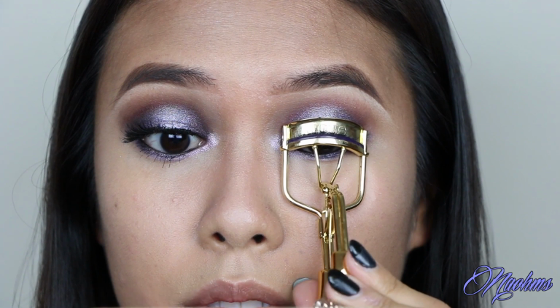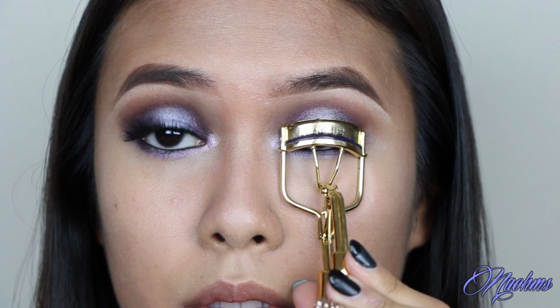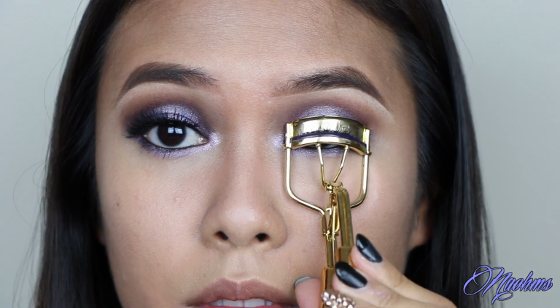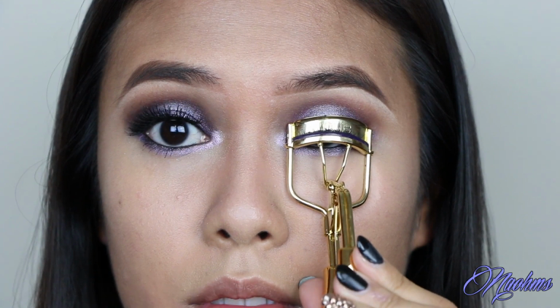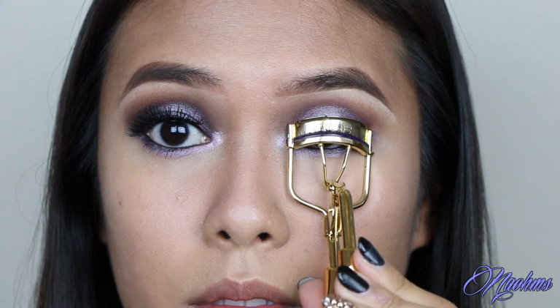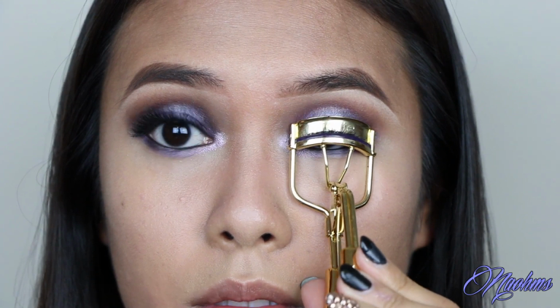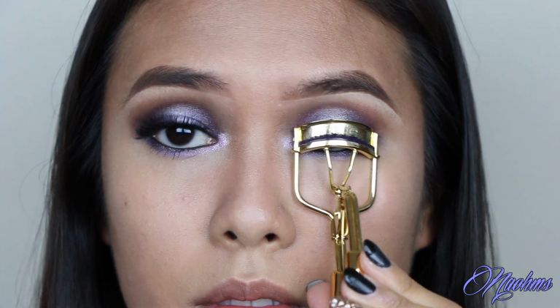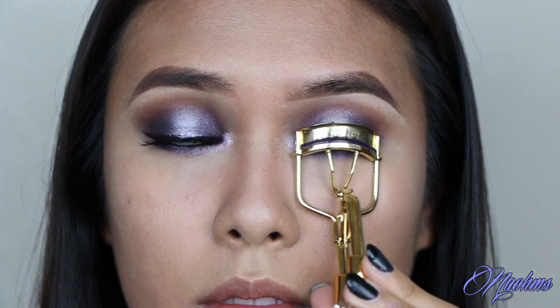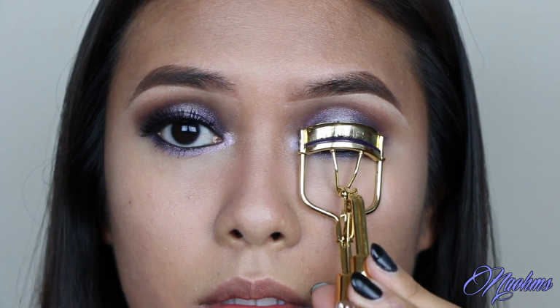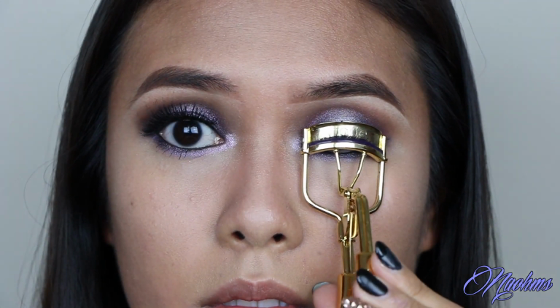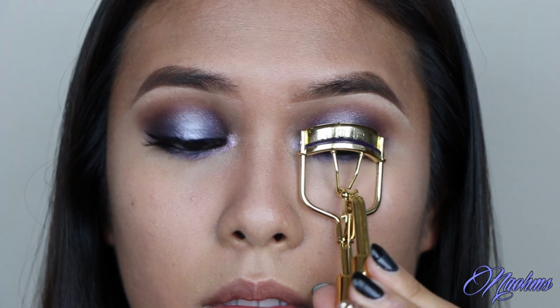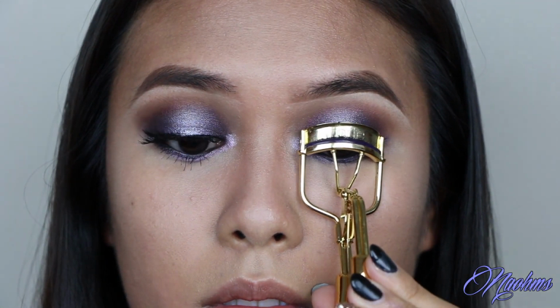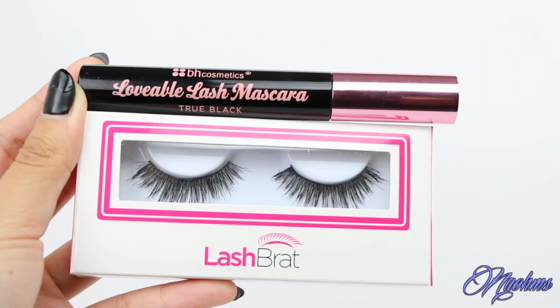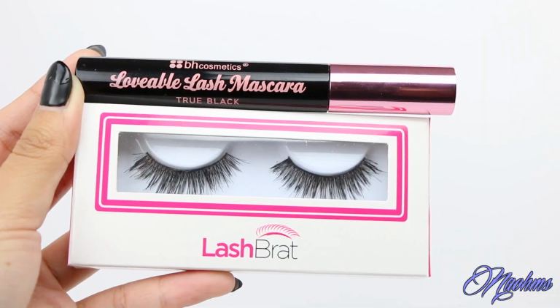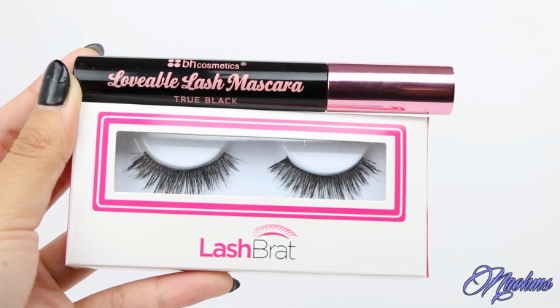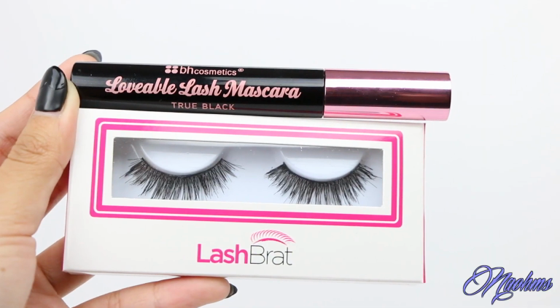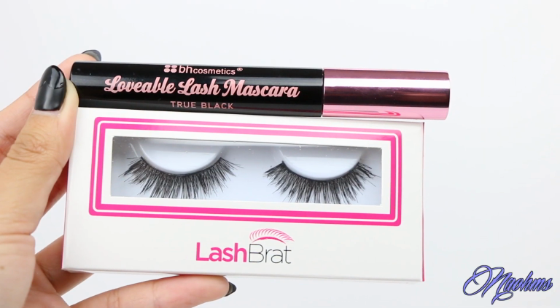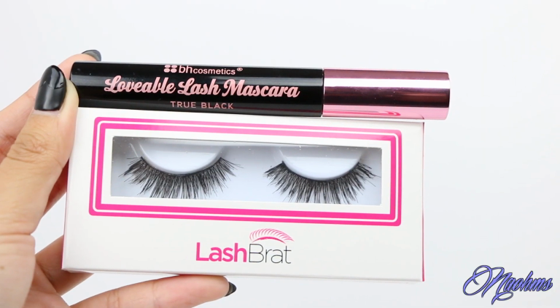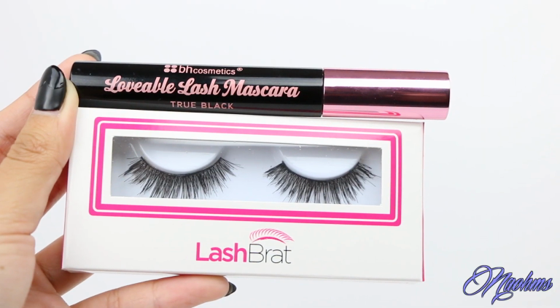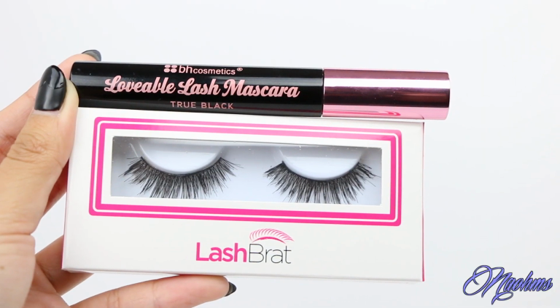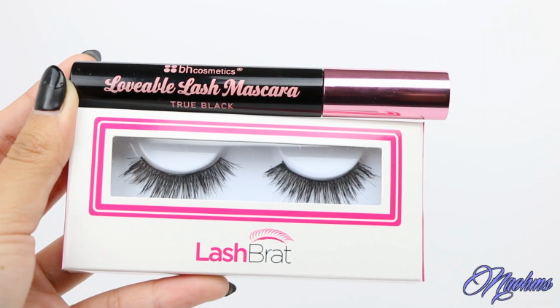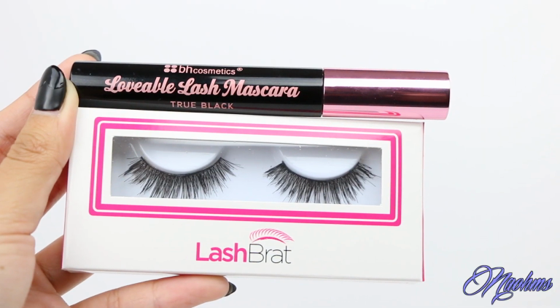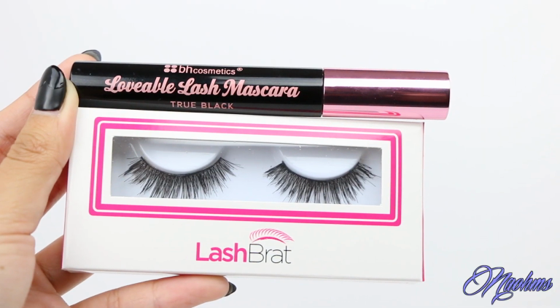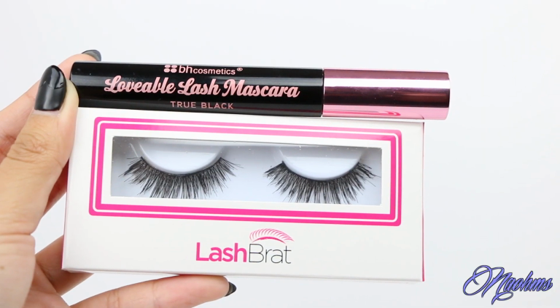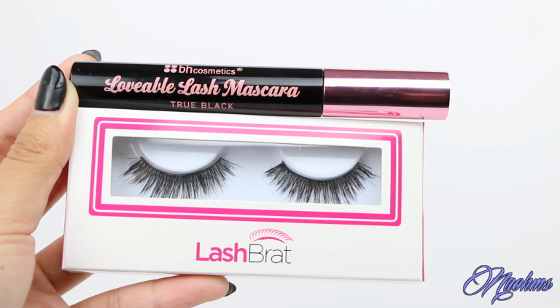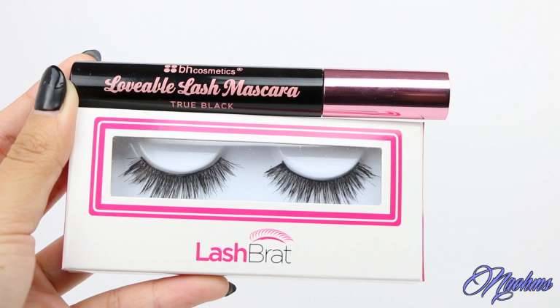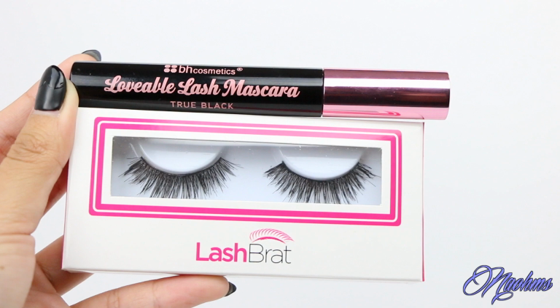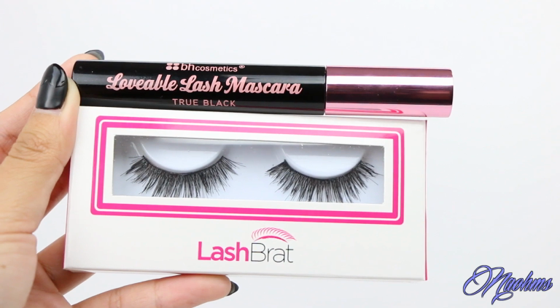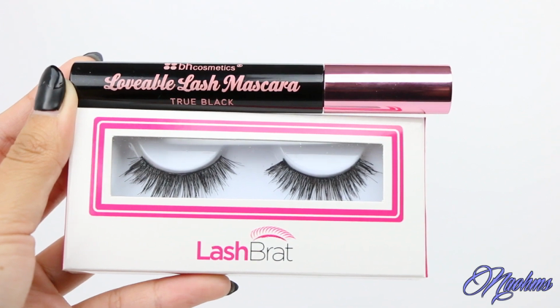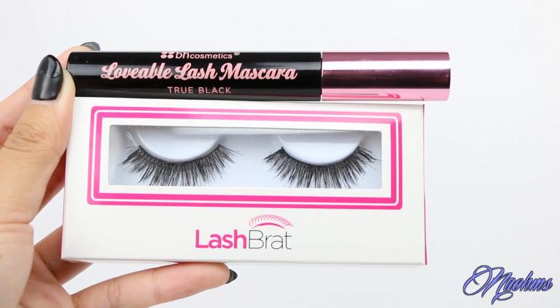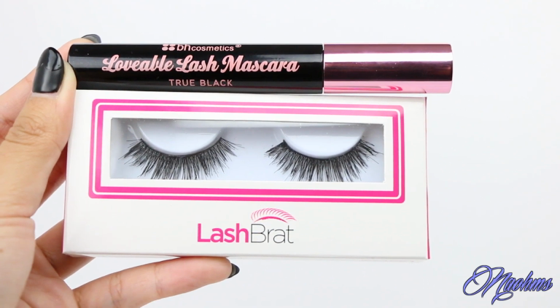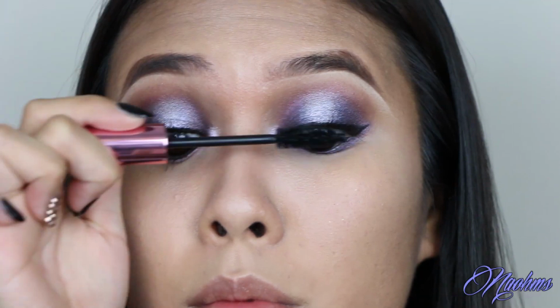Curl your lashes, apply your favorite mascara and some falsies to pull the look all together.